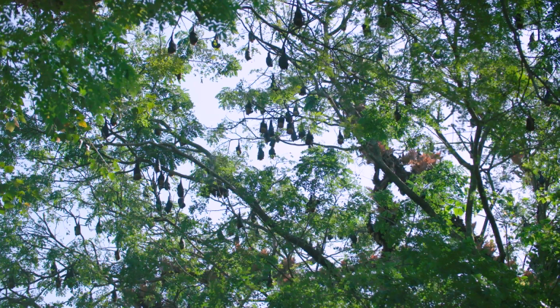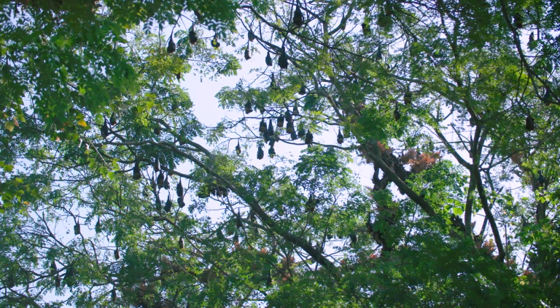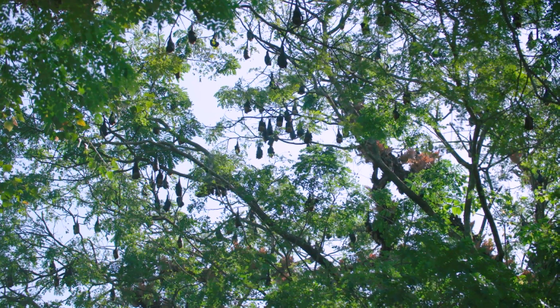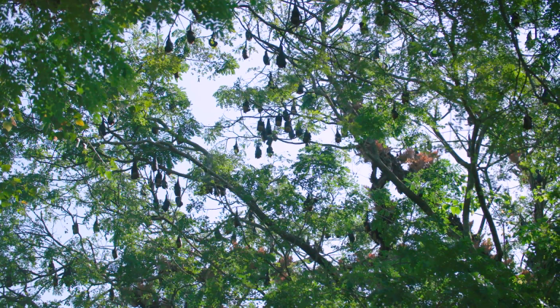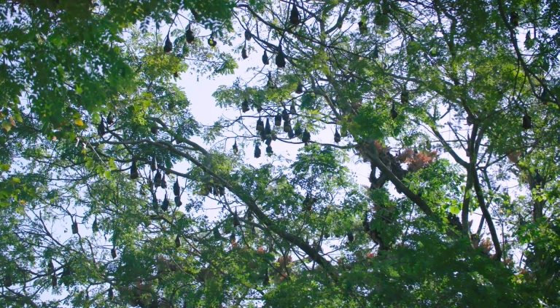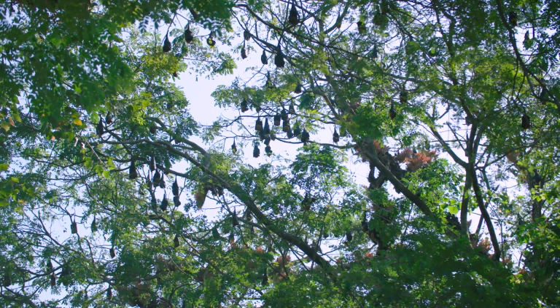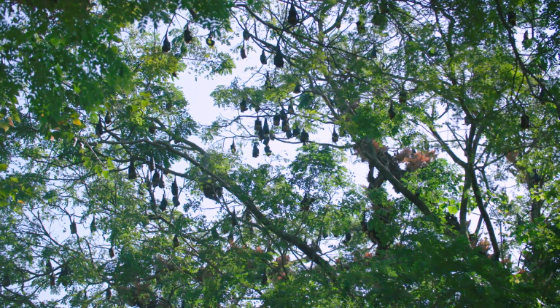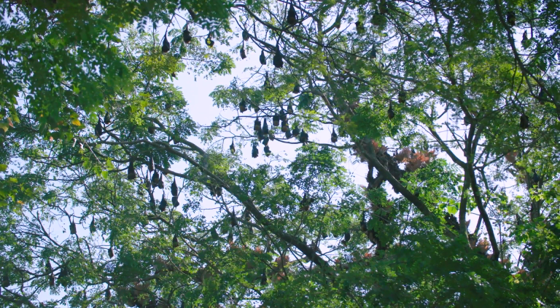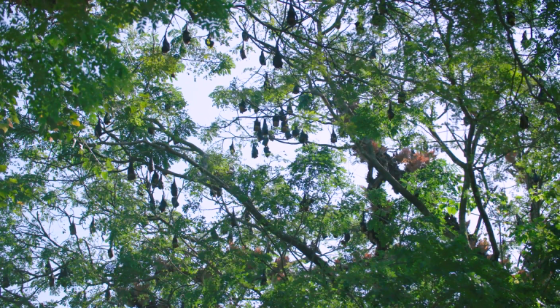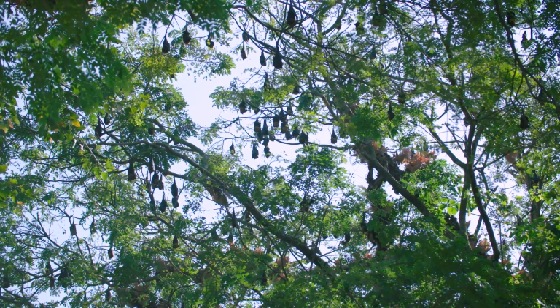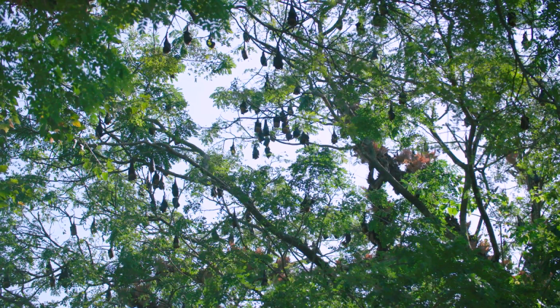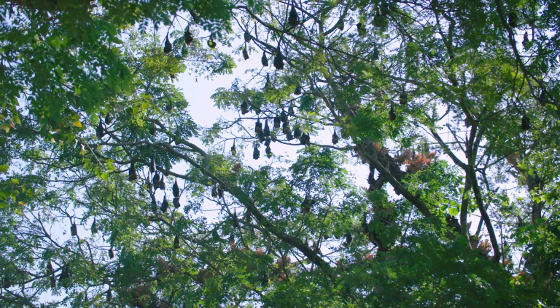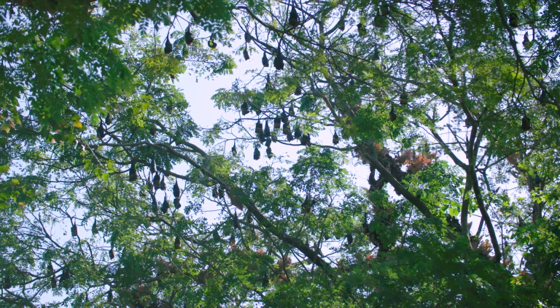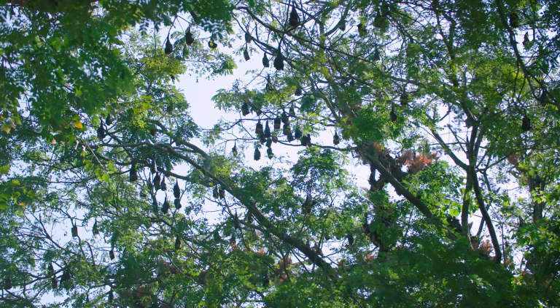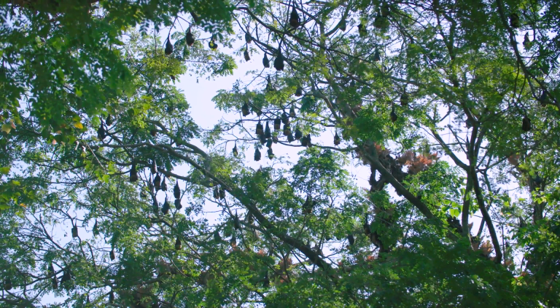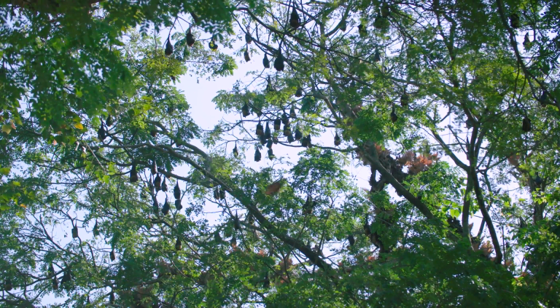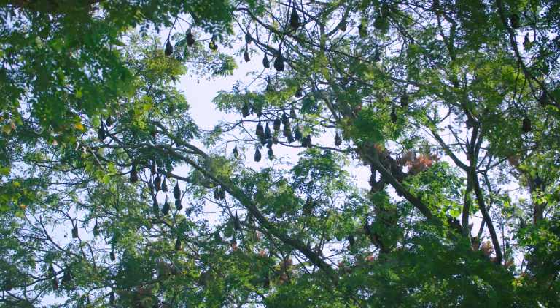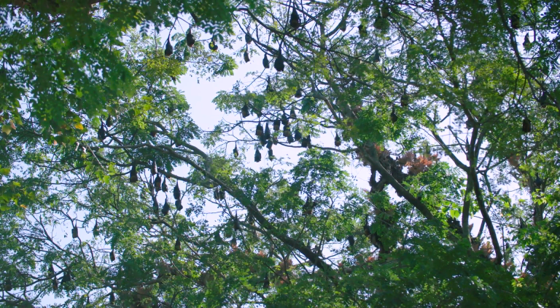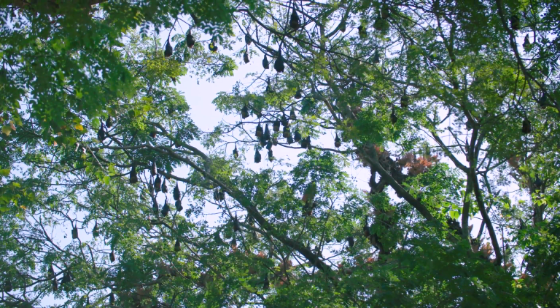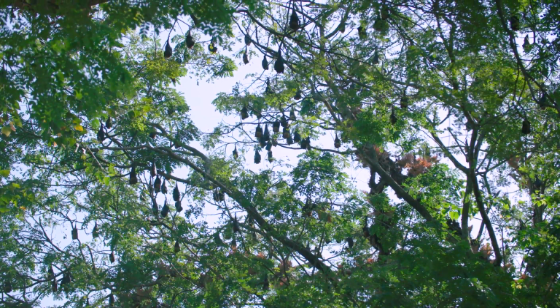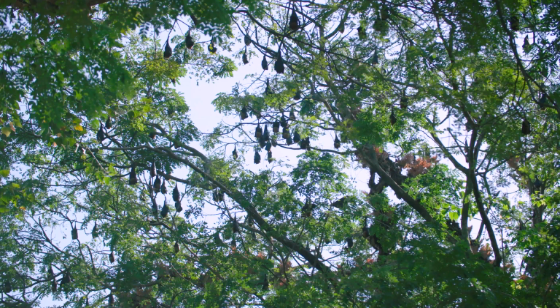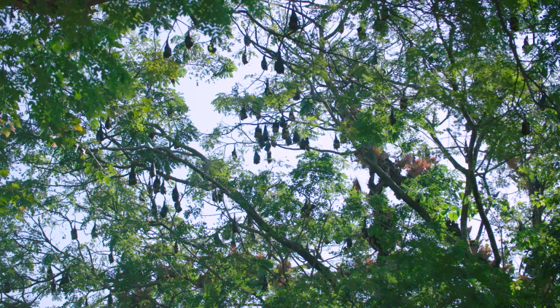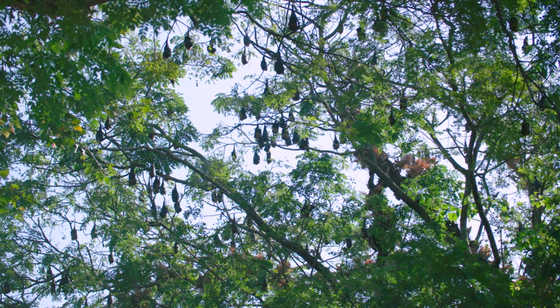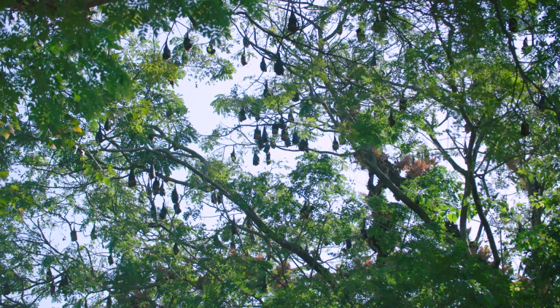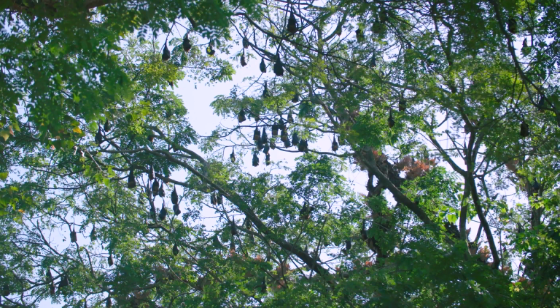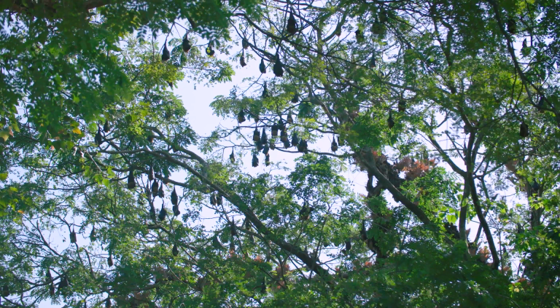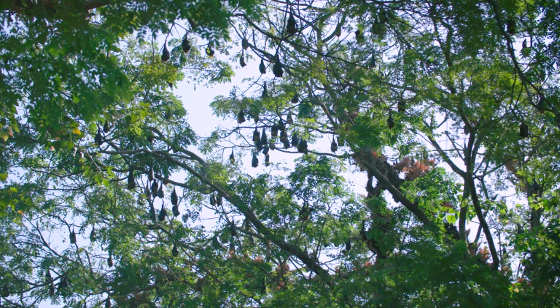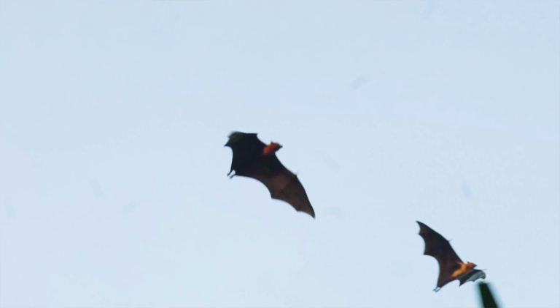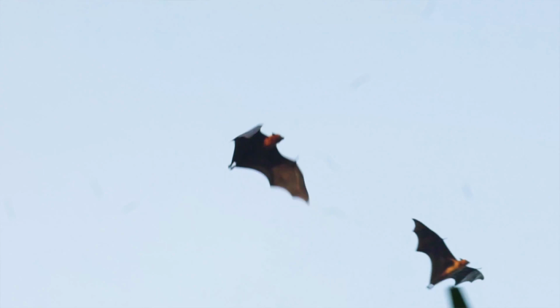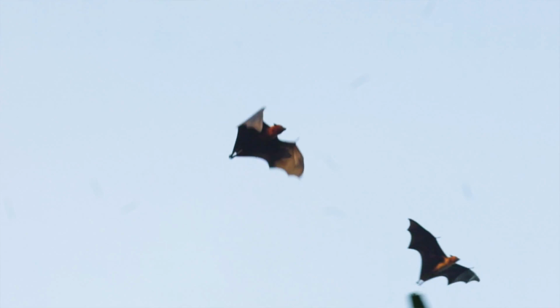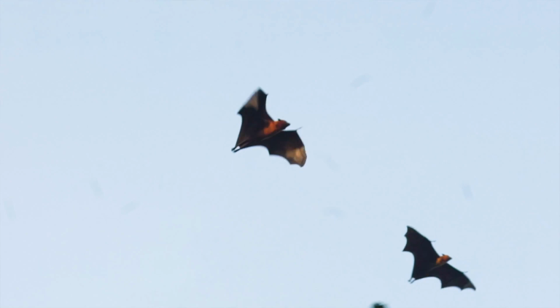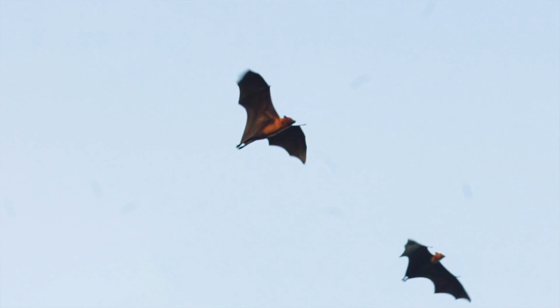We'll be taking biological samples to screen these bats for different viral diseases that they may be carrying.